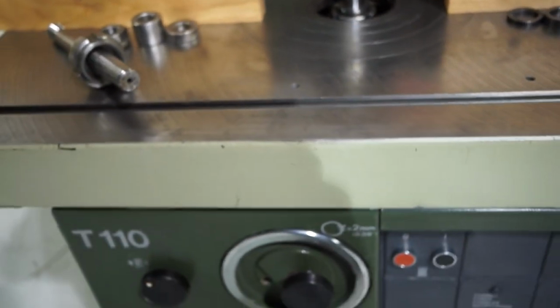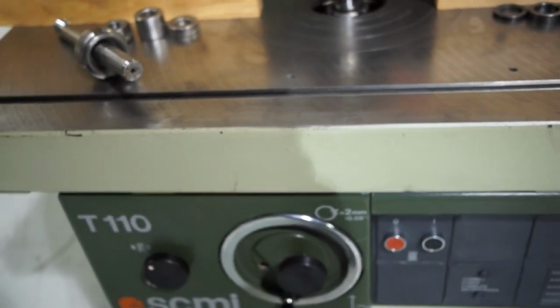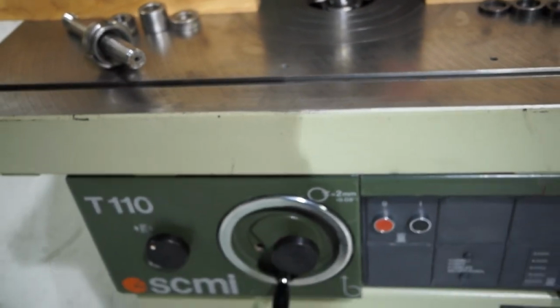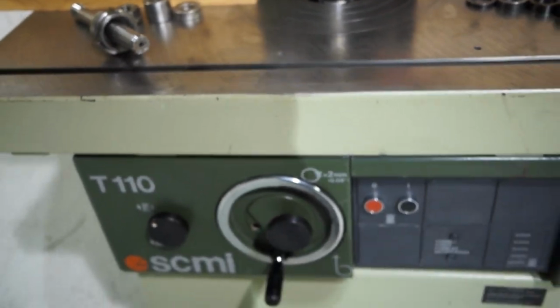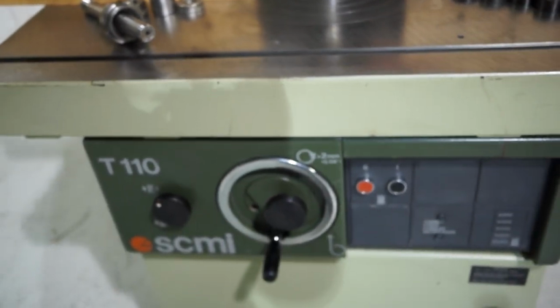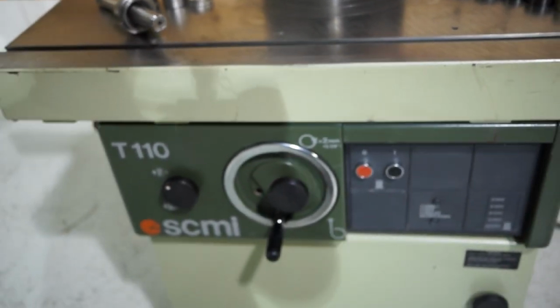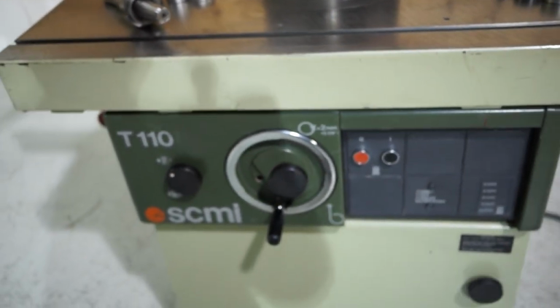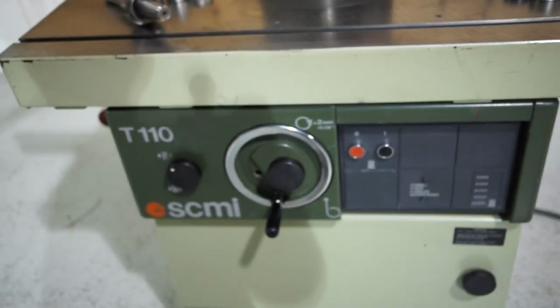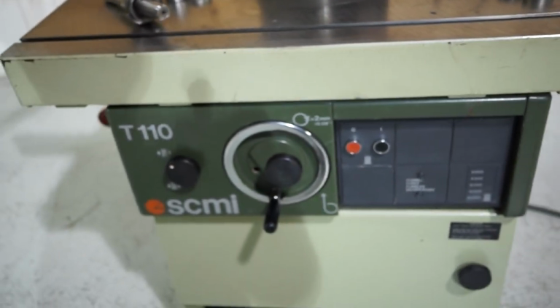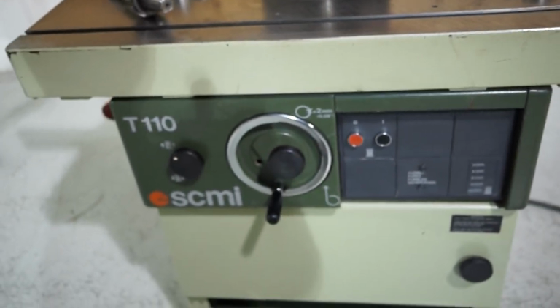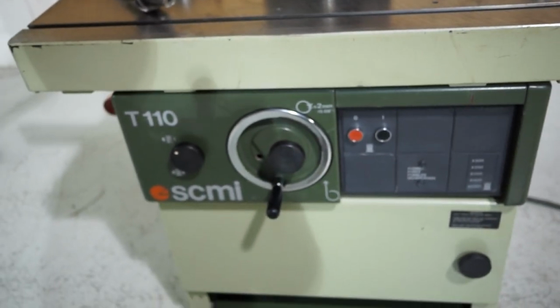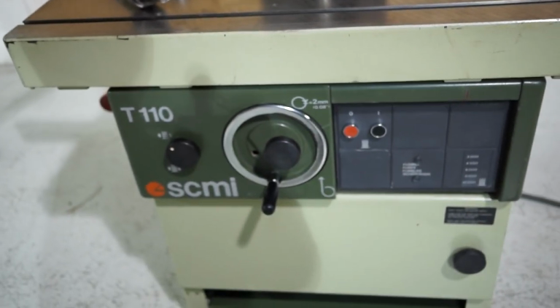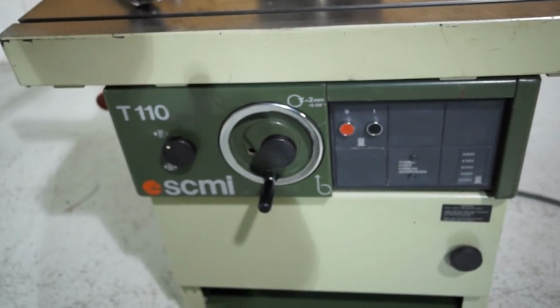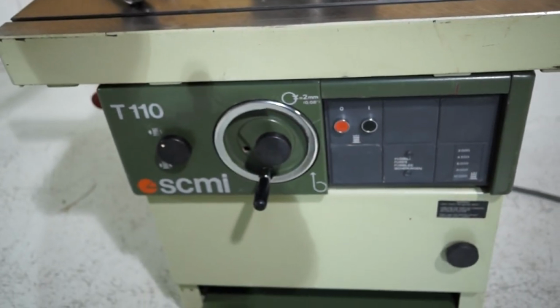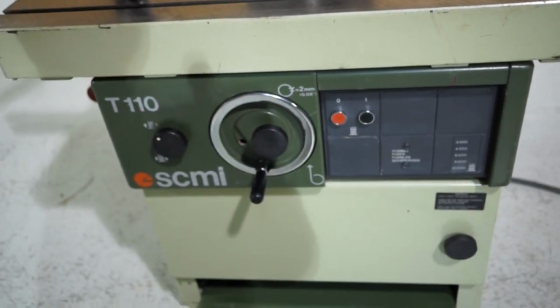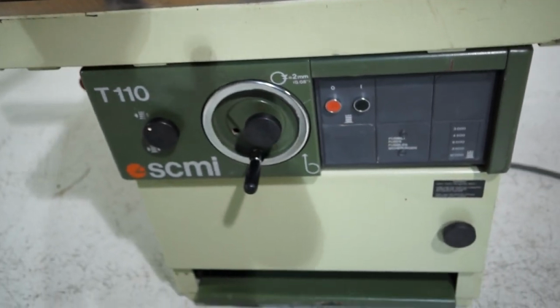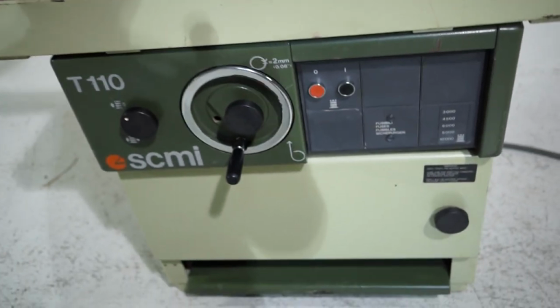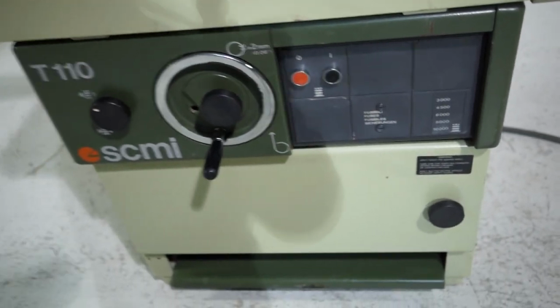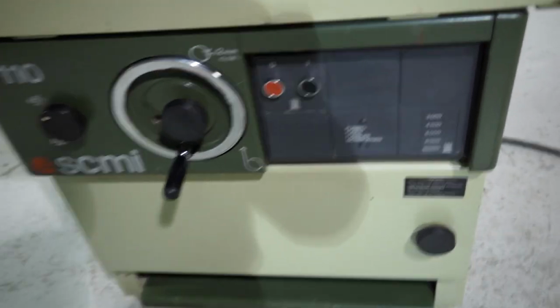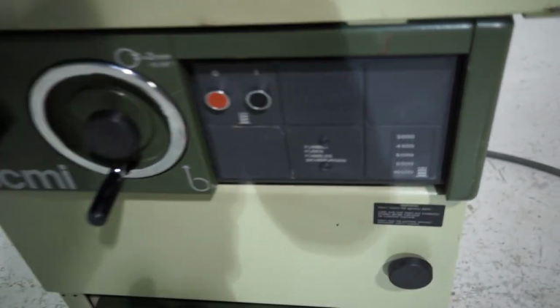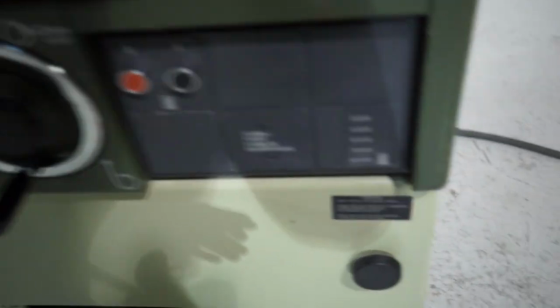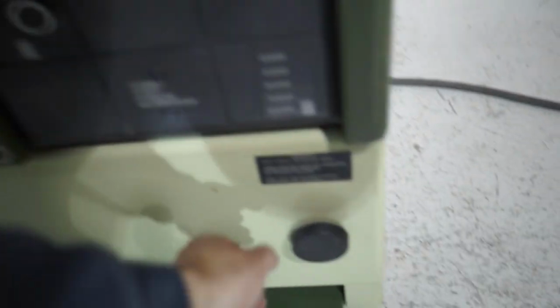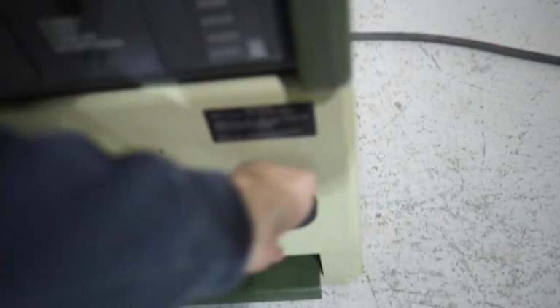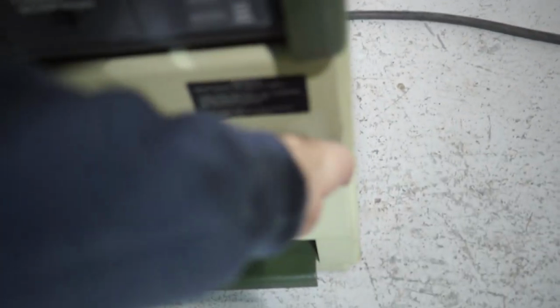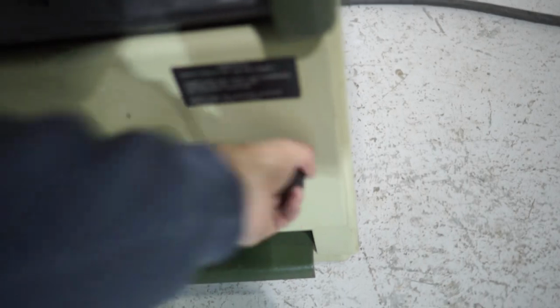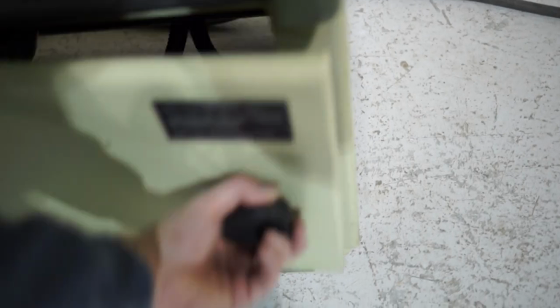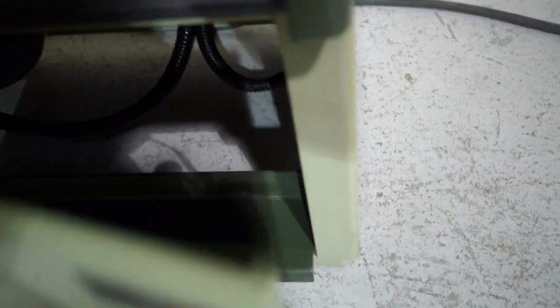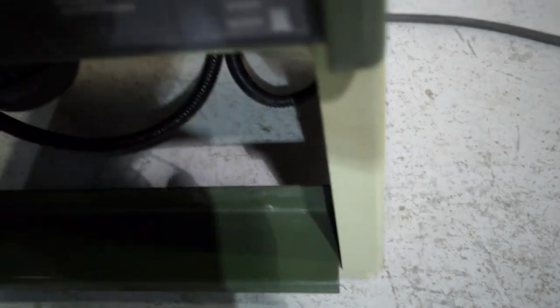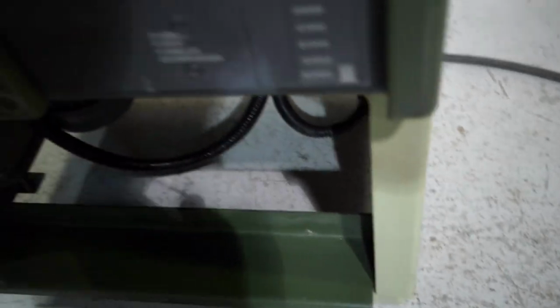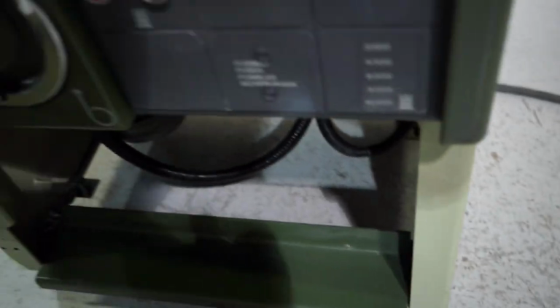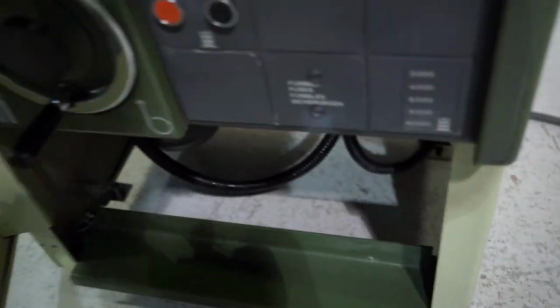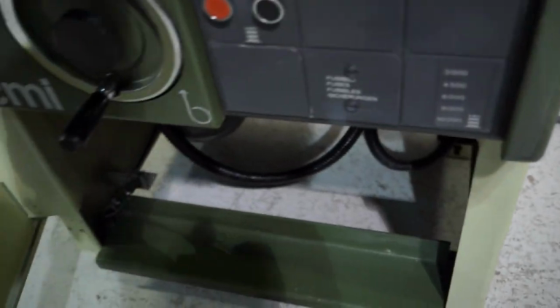It does have multiple speeds of three thousand, forty-five hundred, six thousand, eight thousand, and ten thousand RPM.